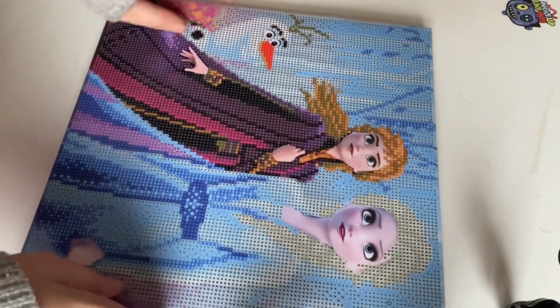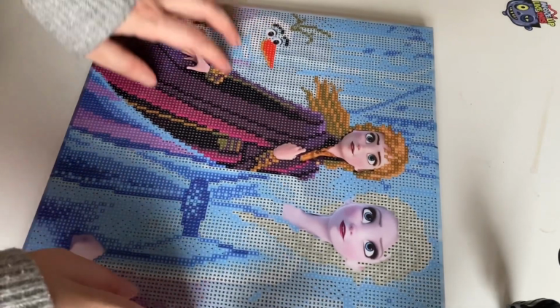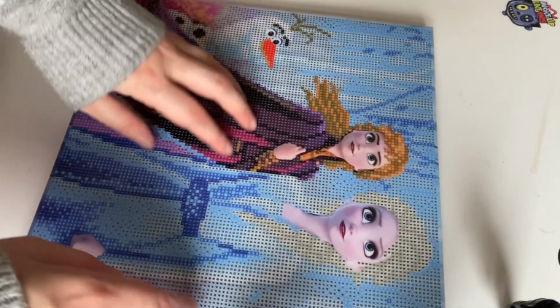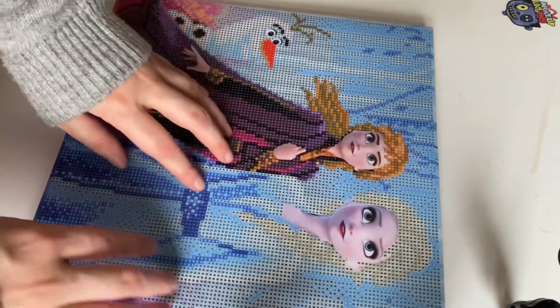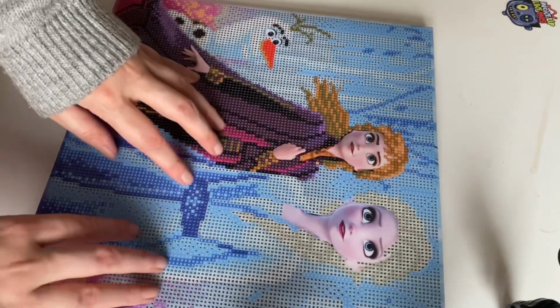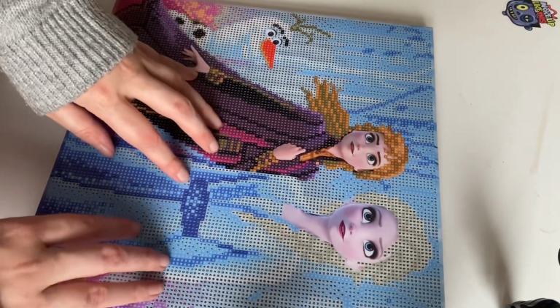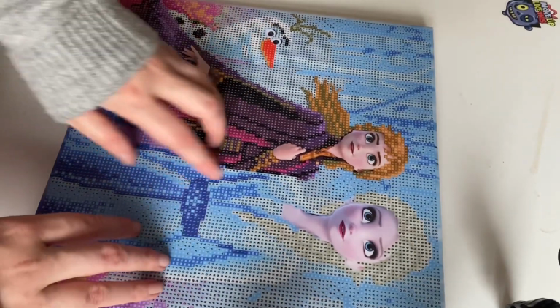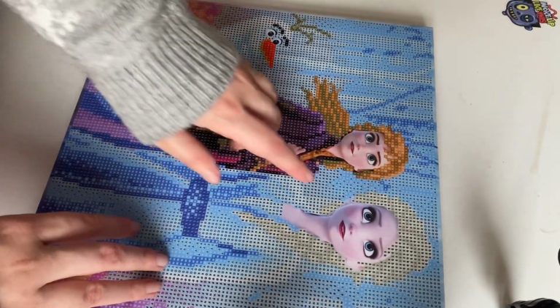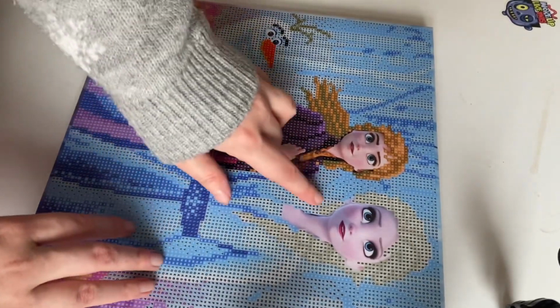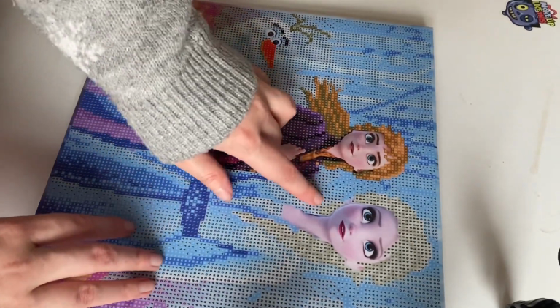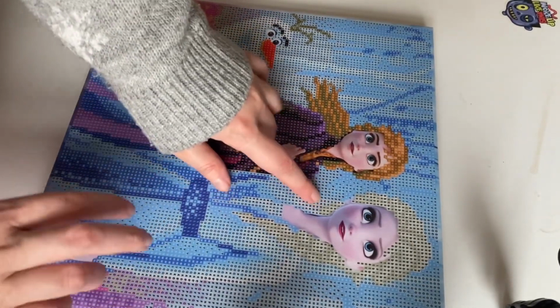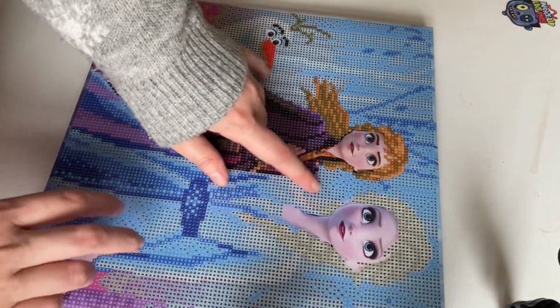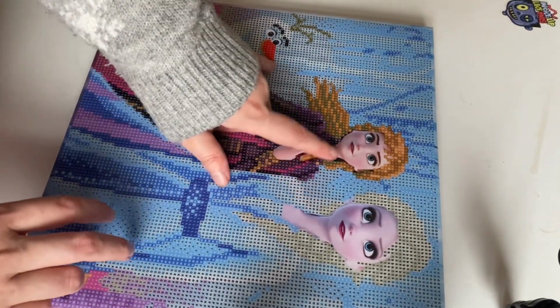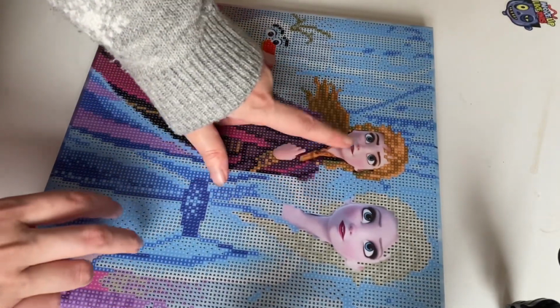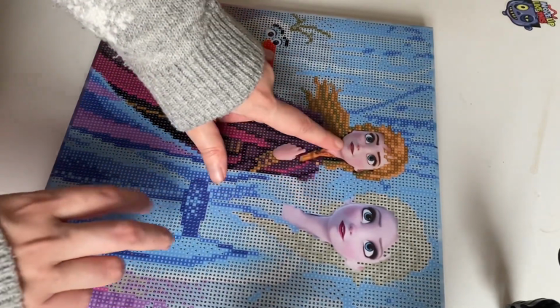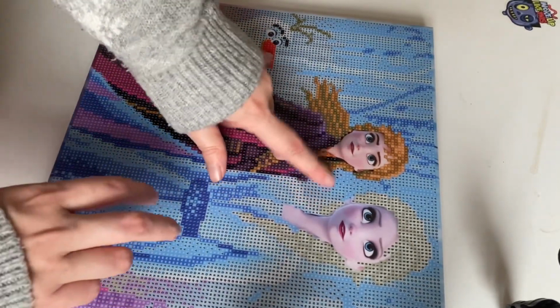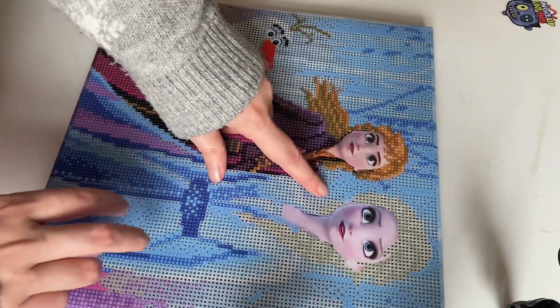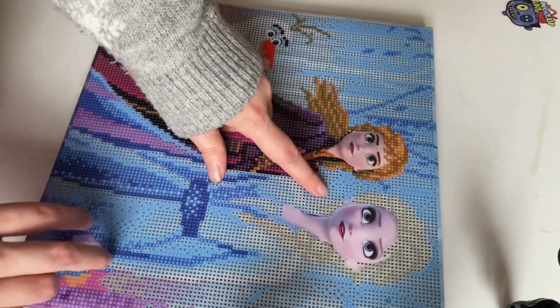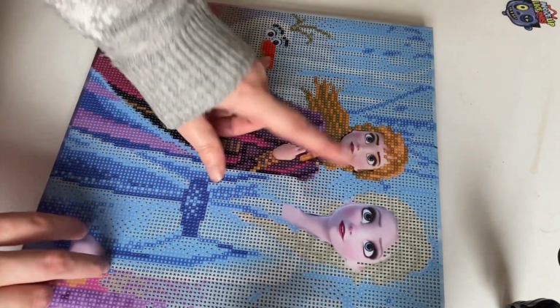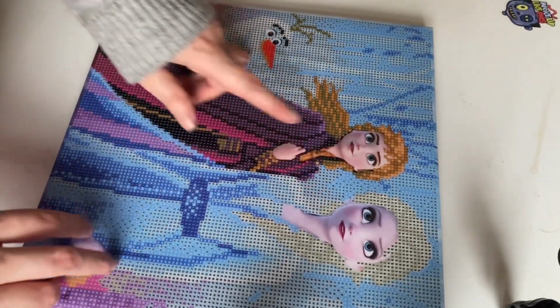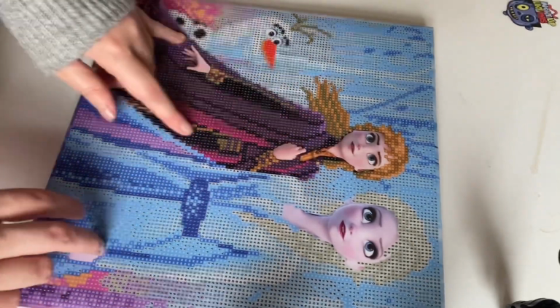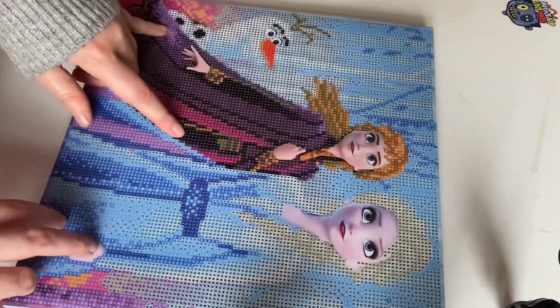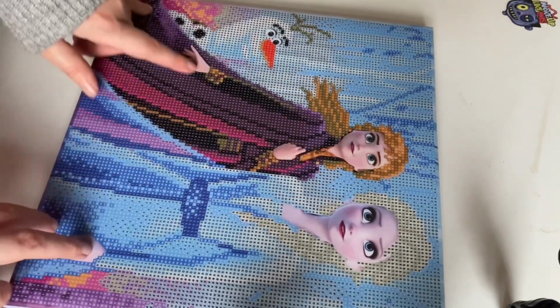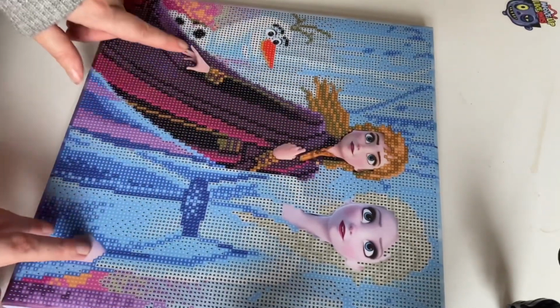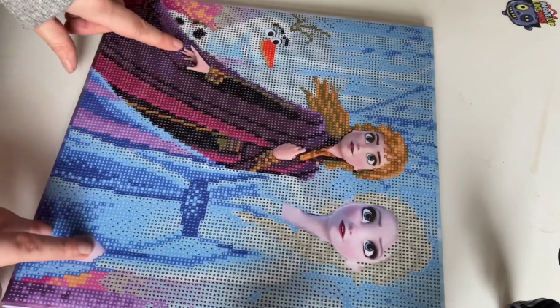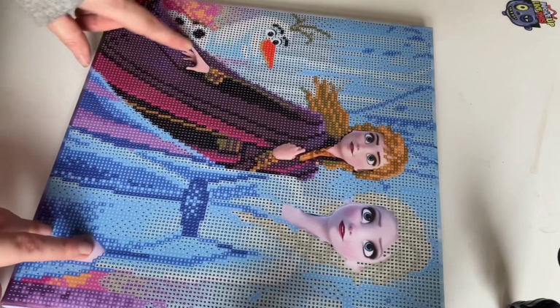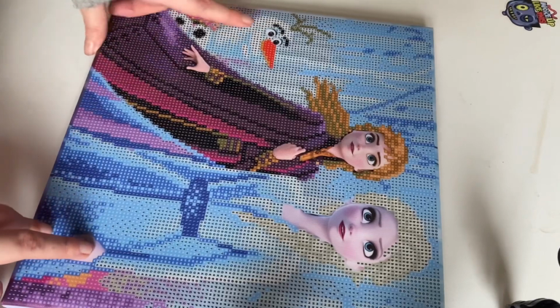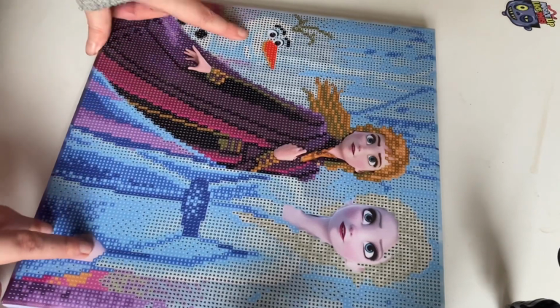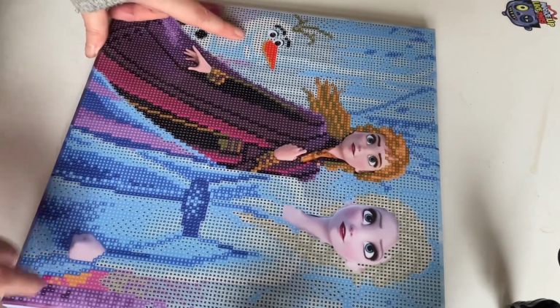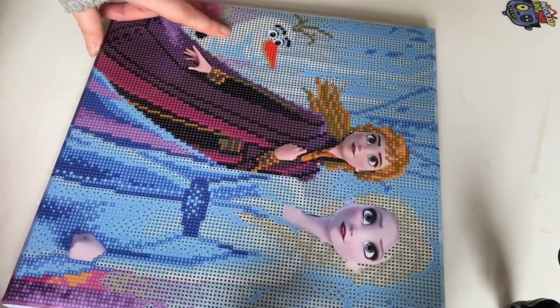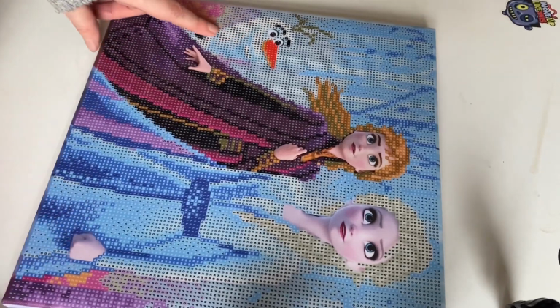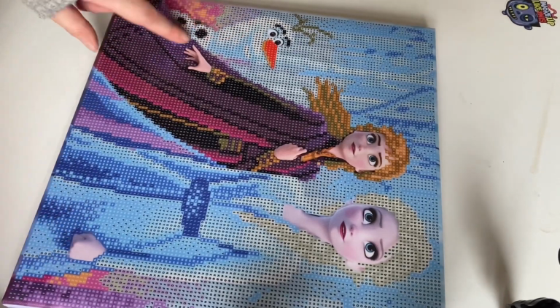So all we do on this canvas is their faces — Anna and Elsa's faces — and their hands. And we do all three characters.